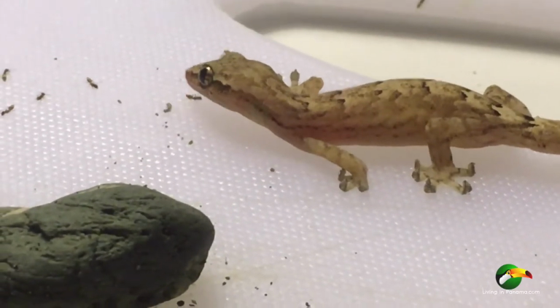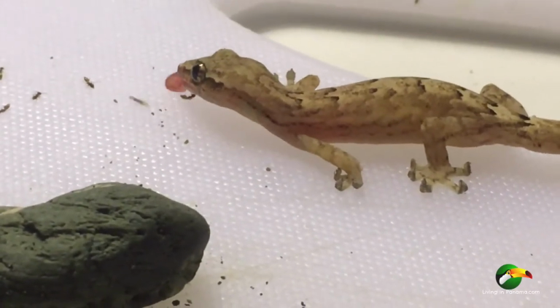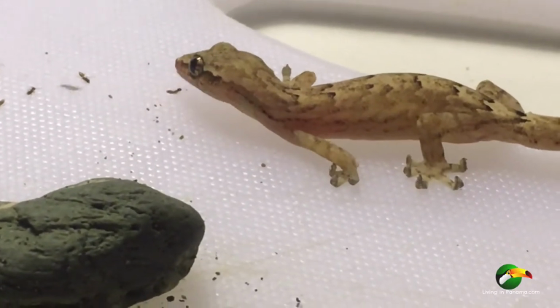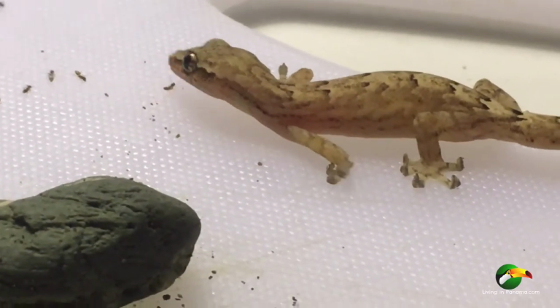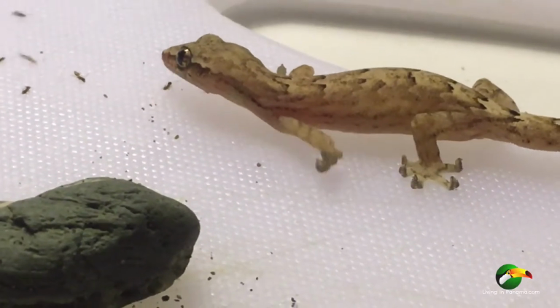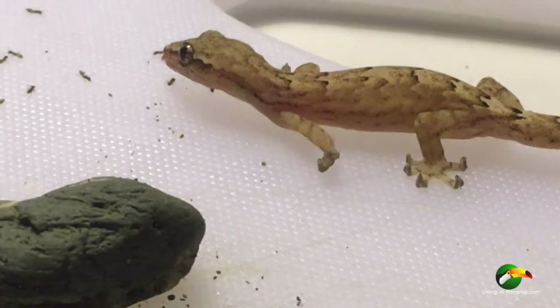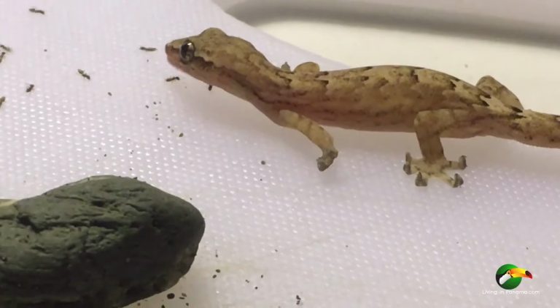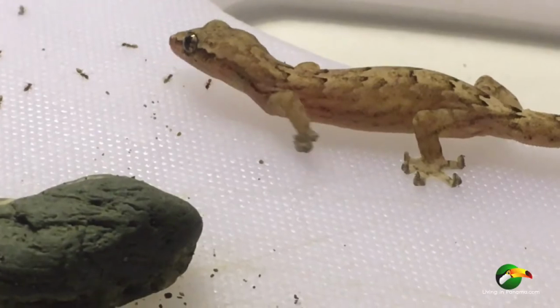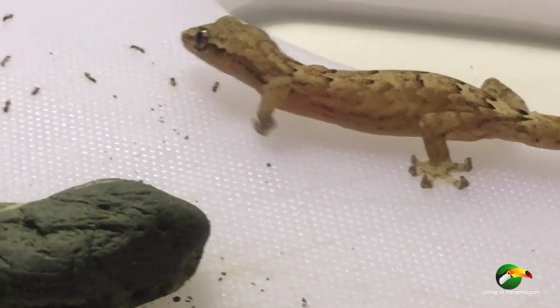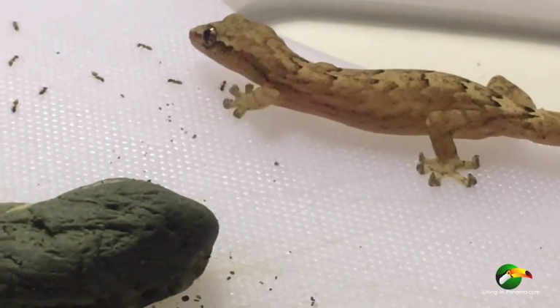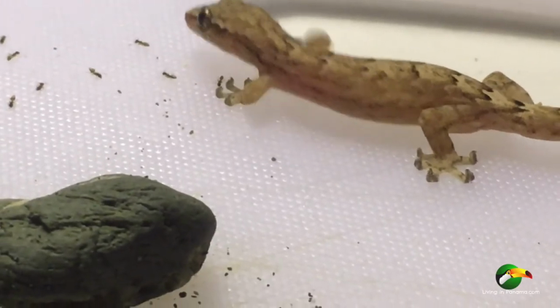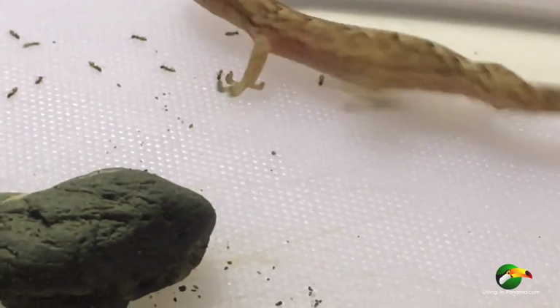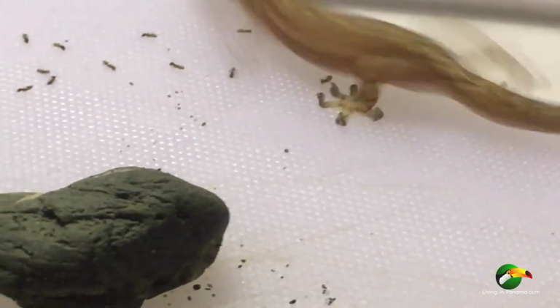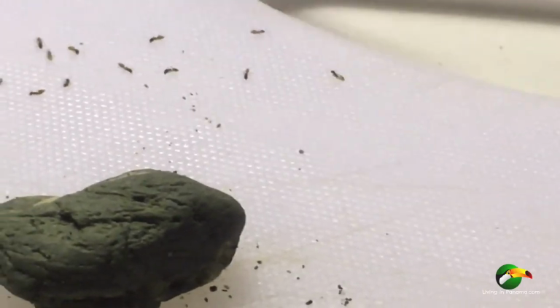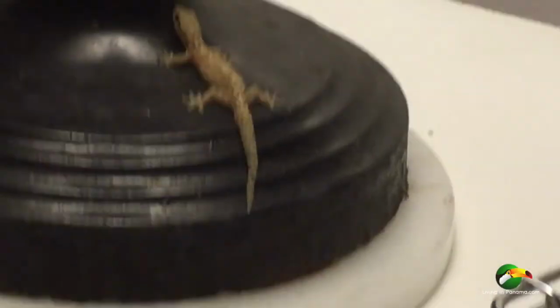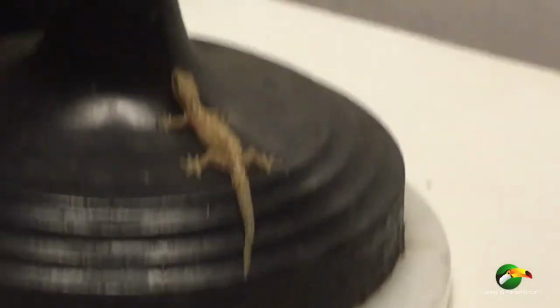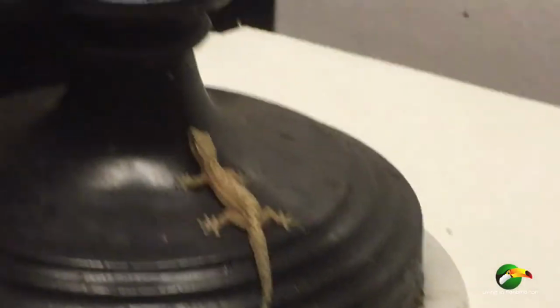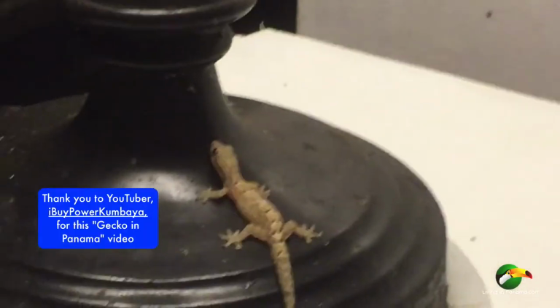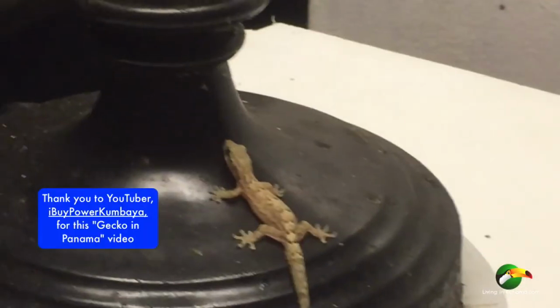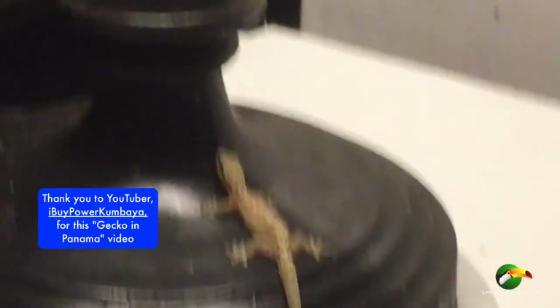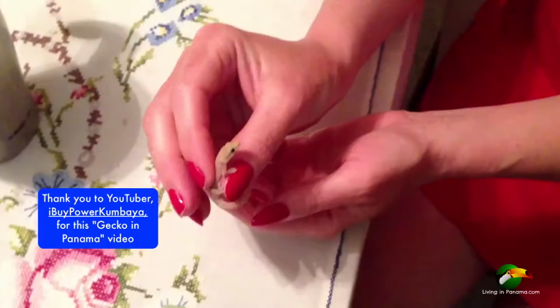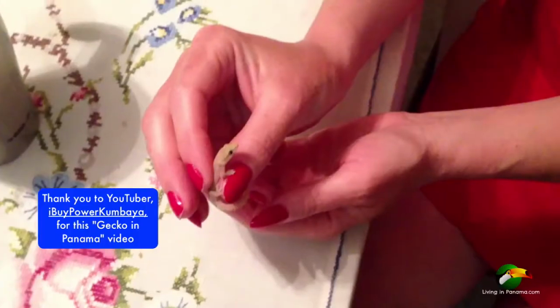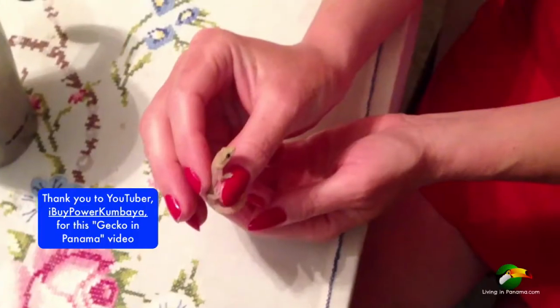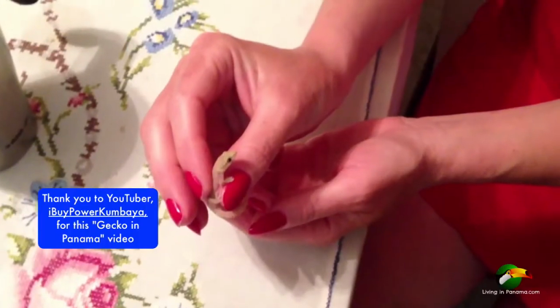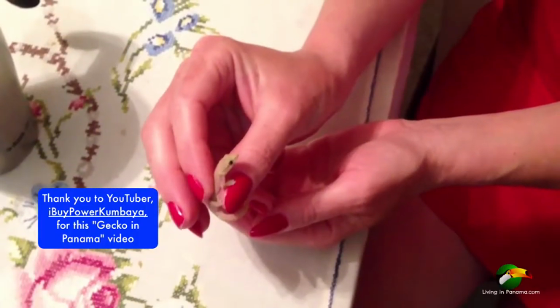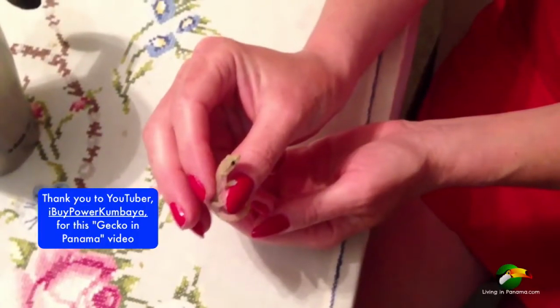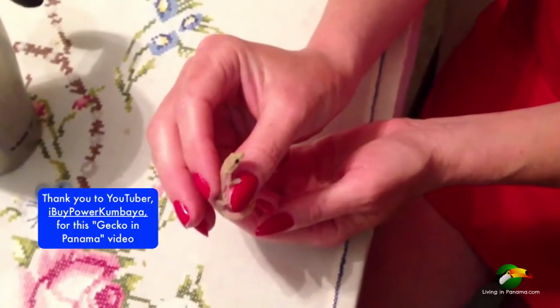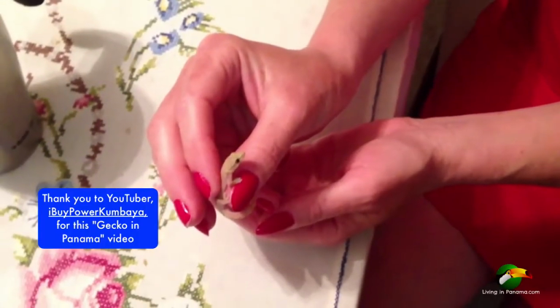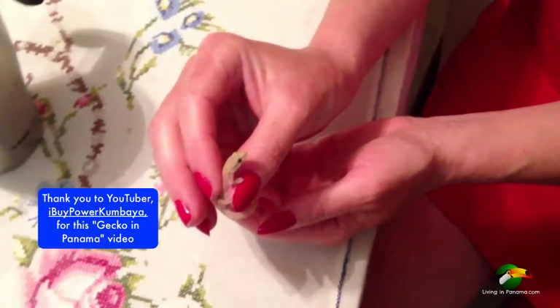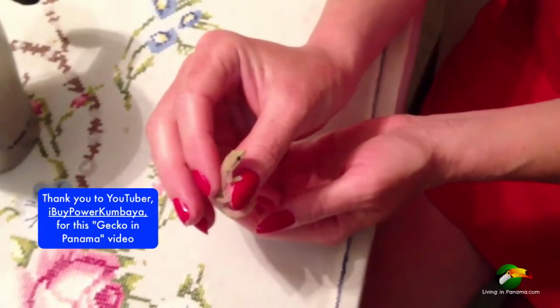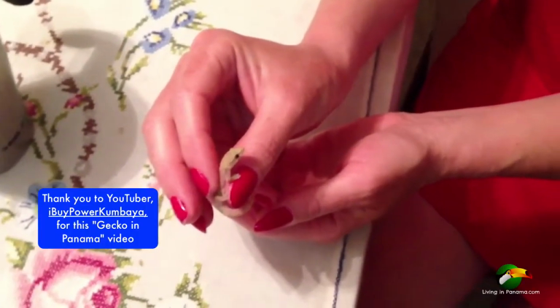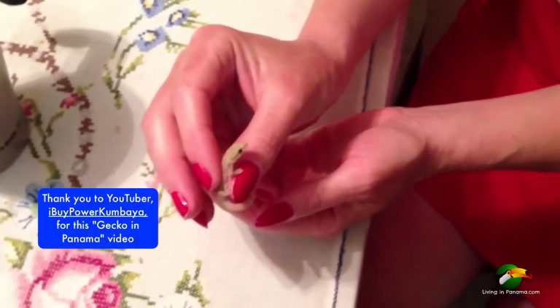They leap to get bugs, they fight each other and more. They're even tinier than this when they are born.